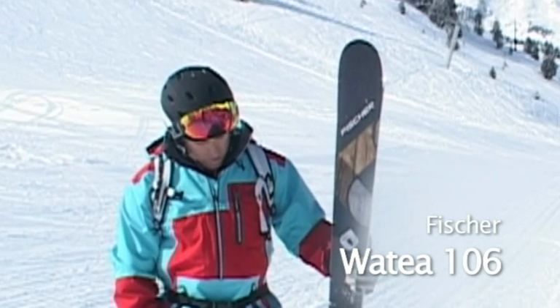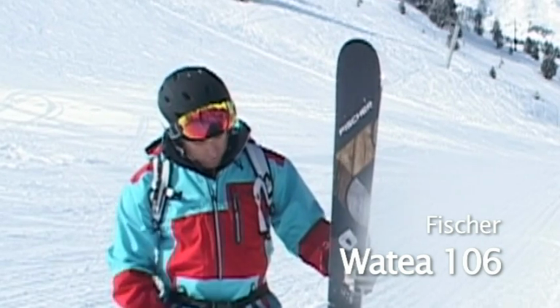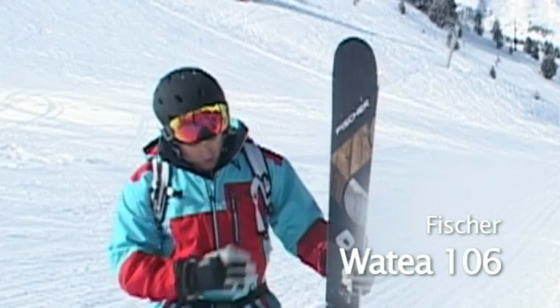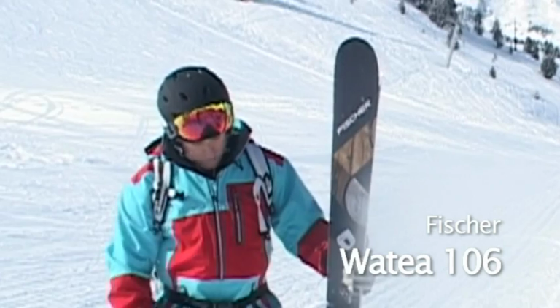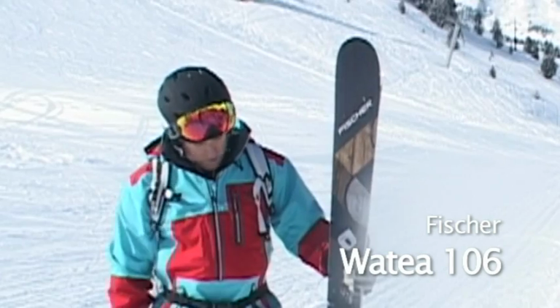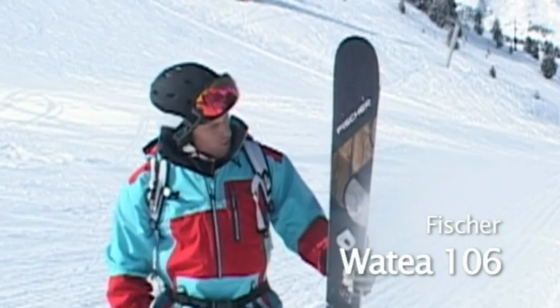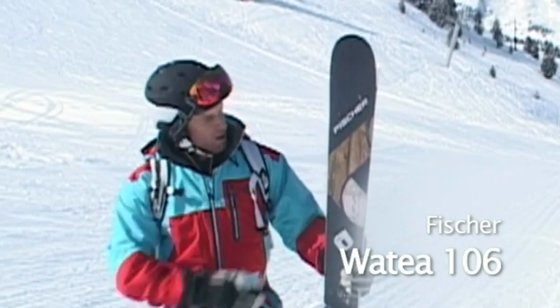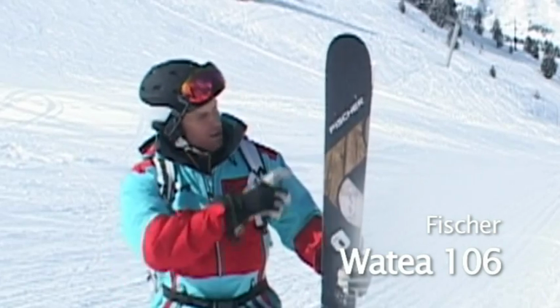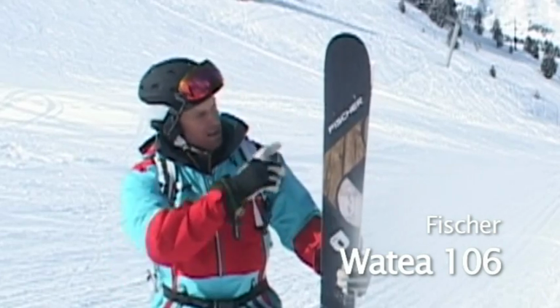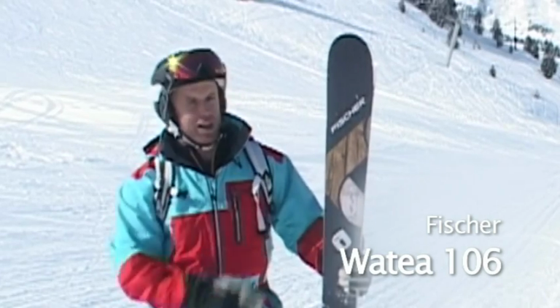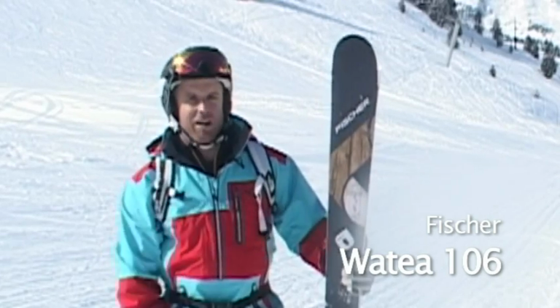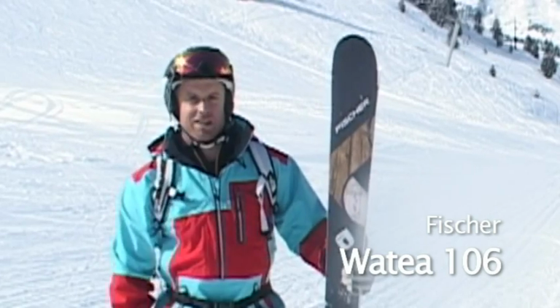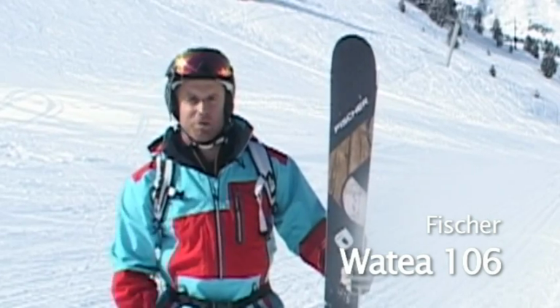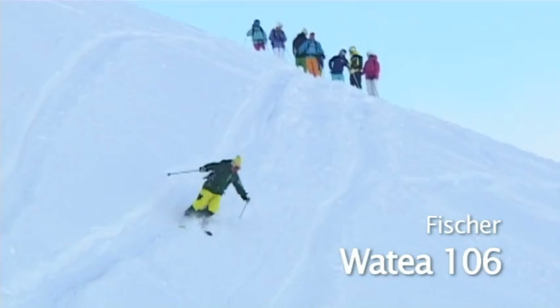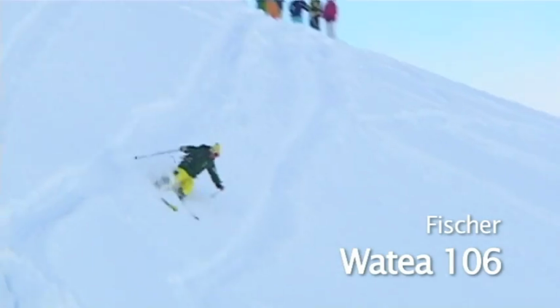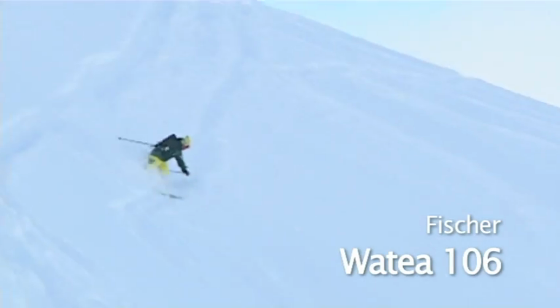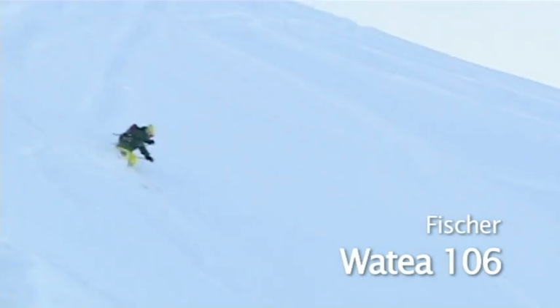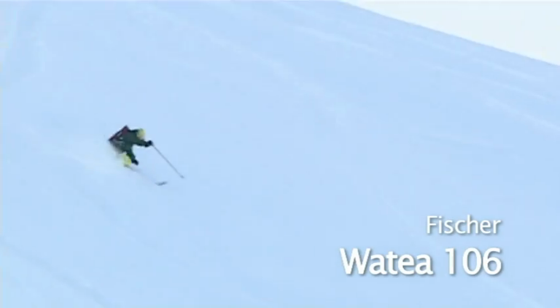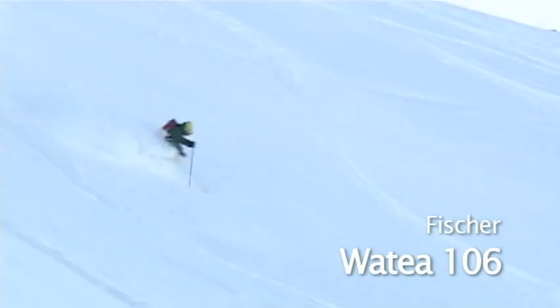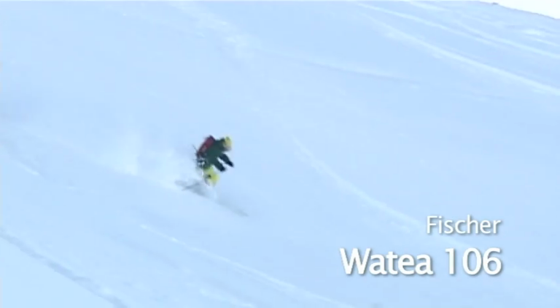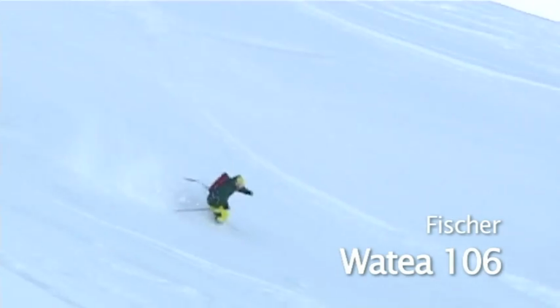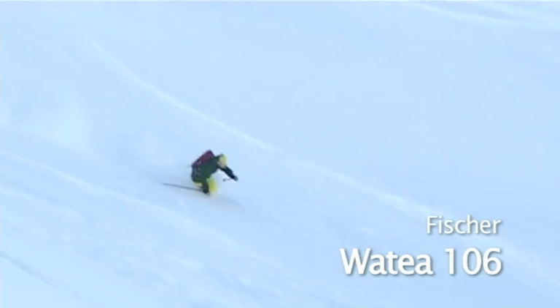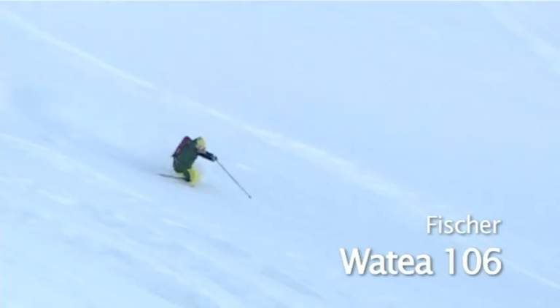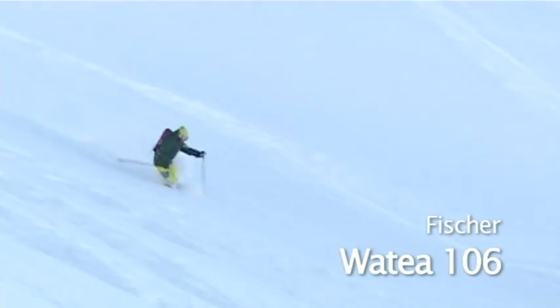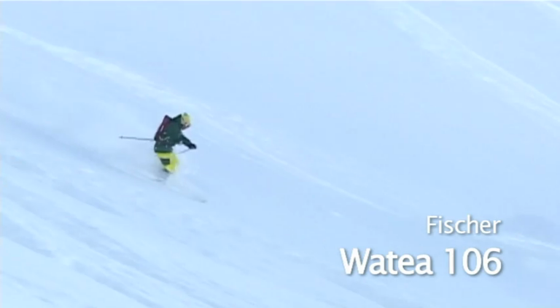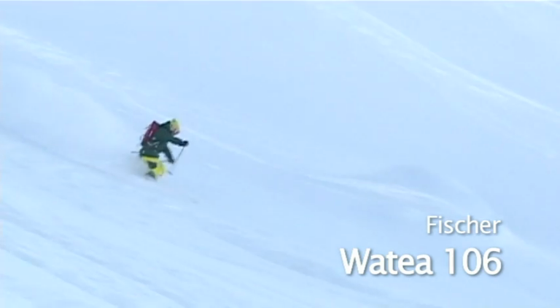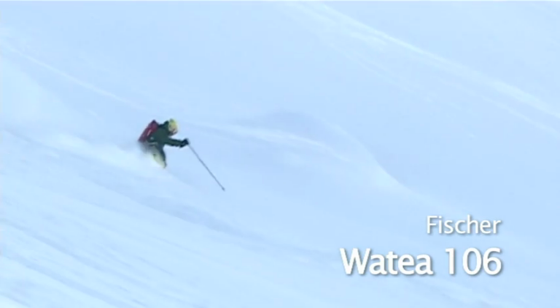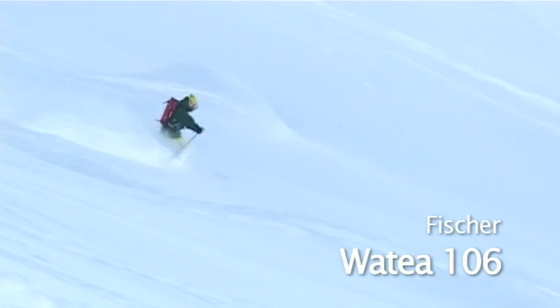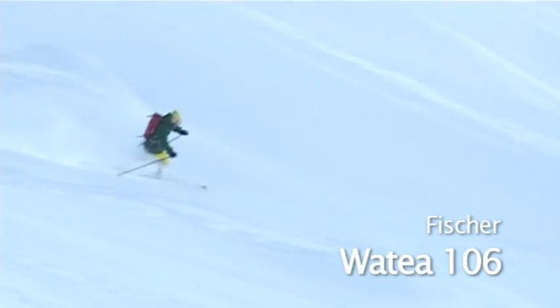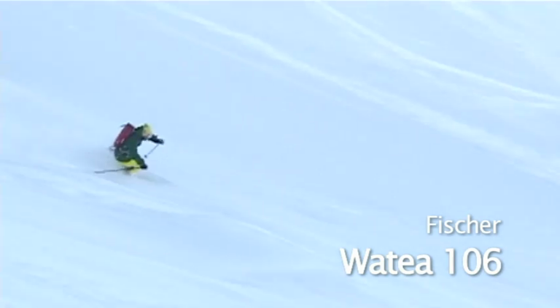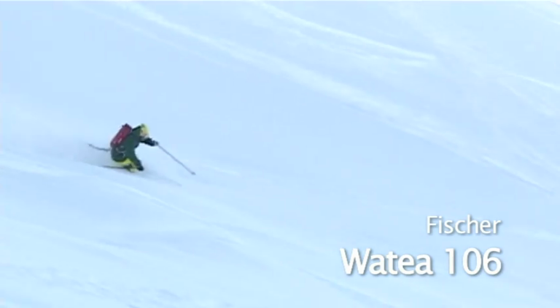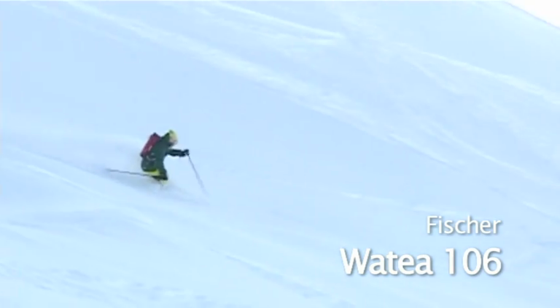It's a full camber with a slight early rise tip, so it makes it easy to pivot in the powder but also really stable when you're going fast.